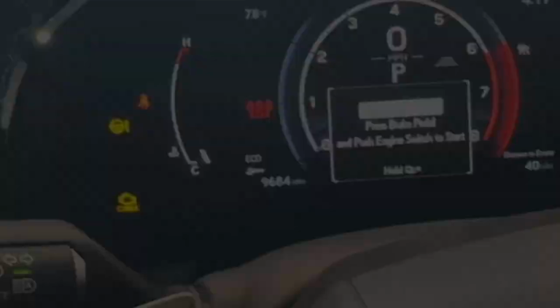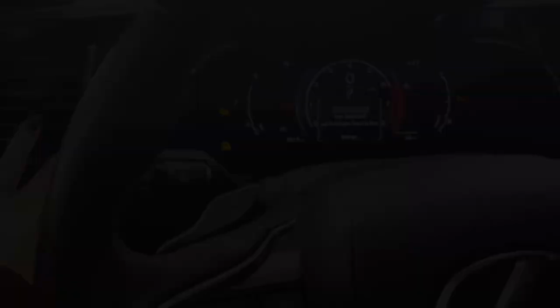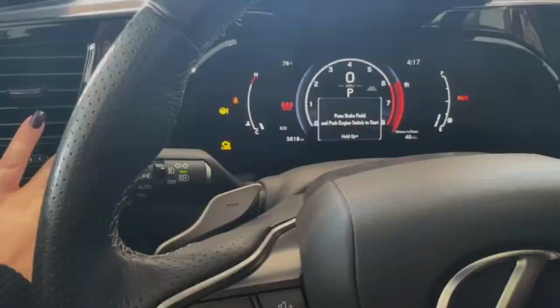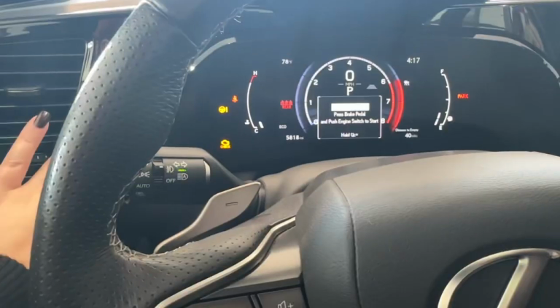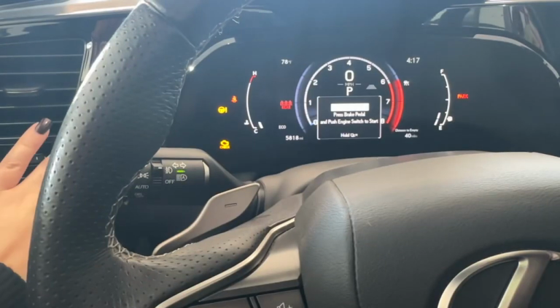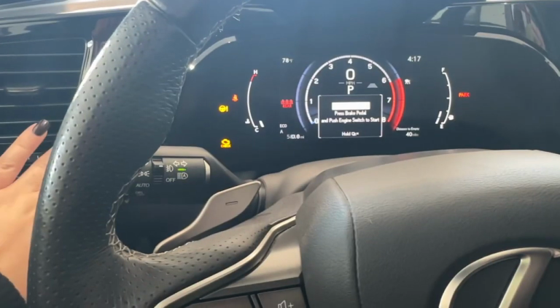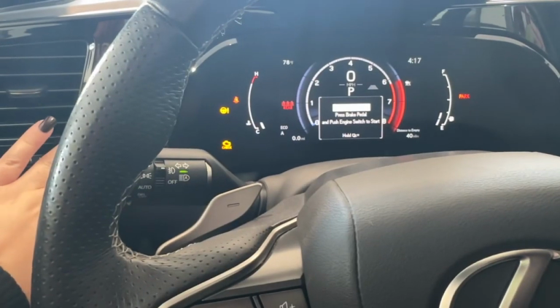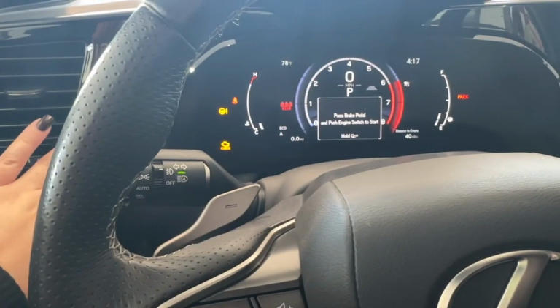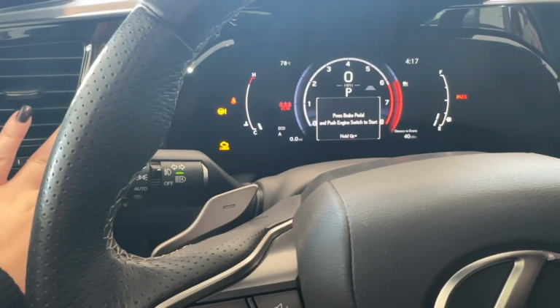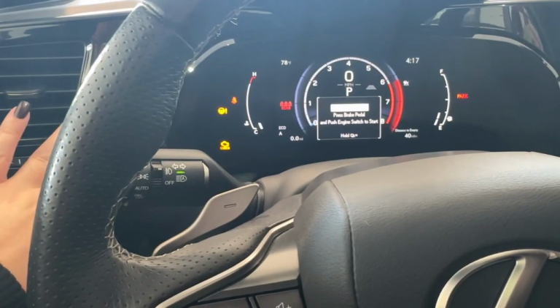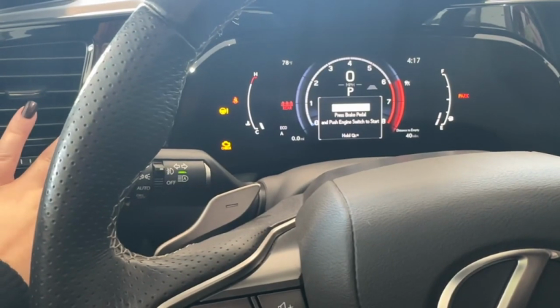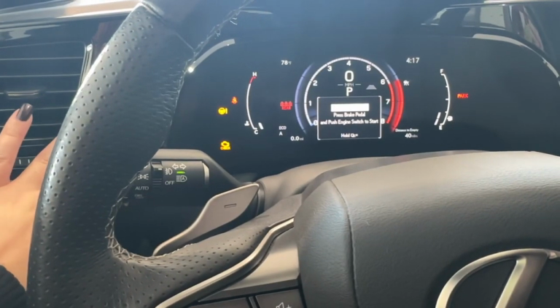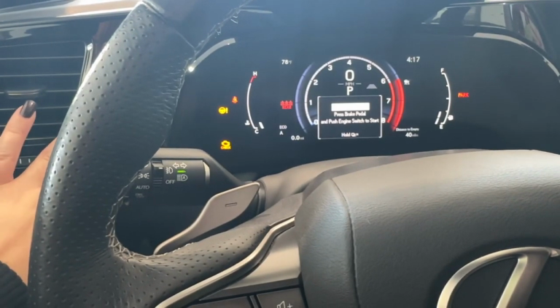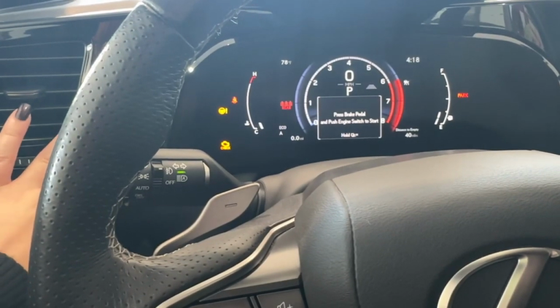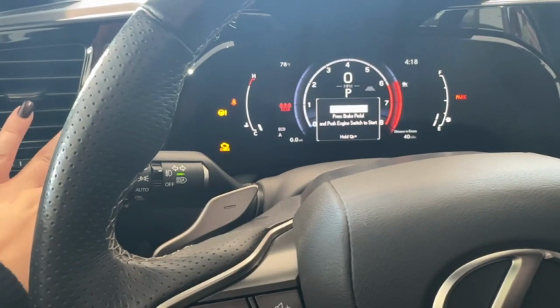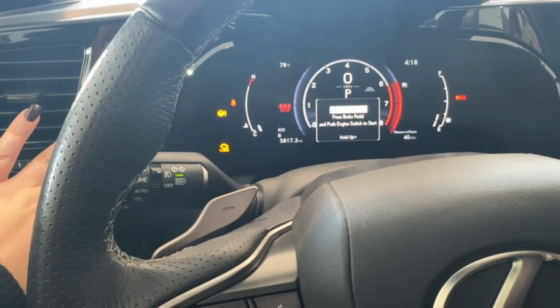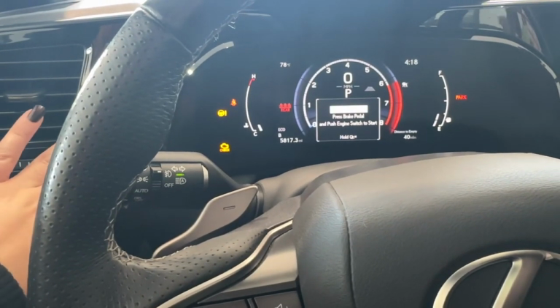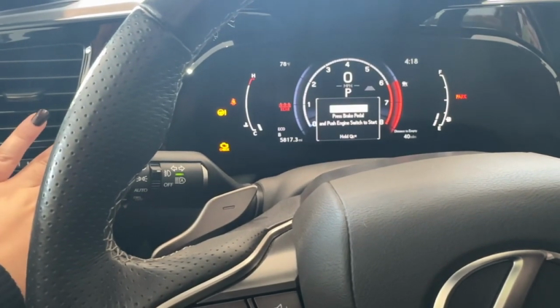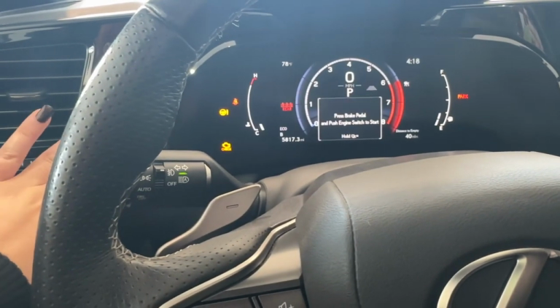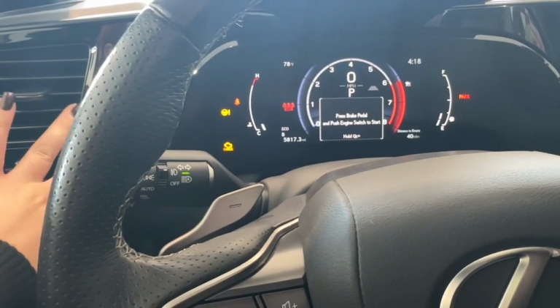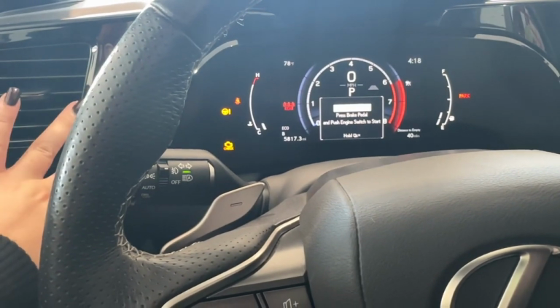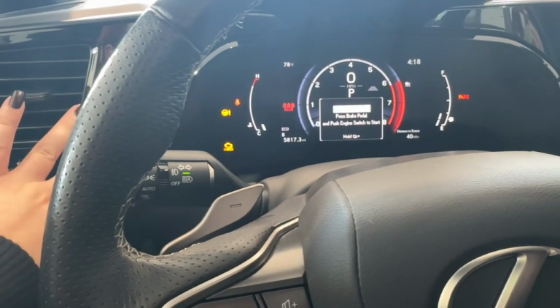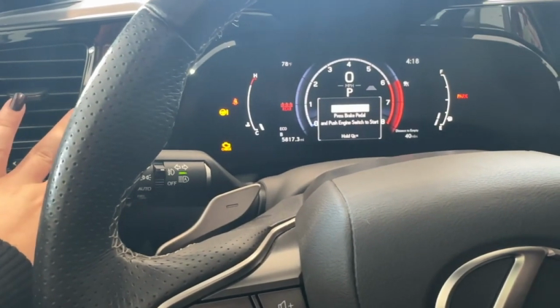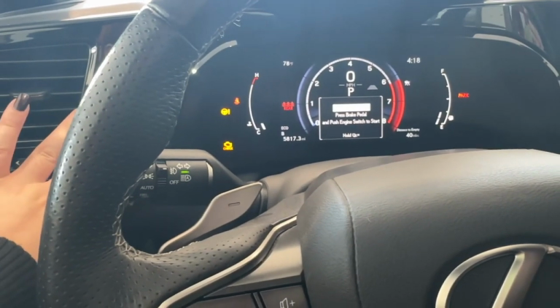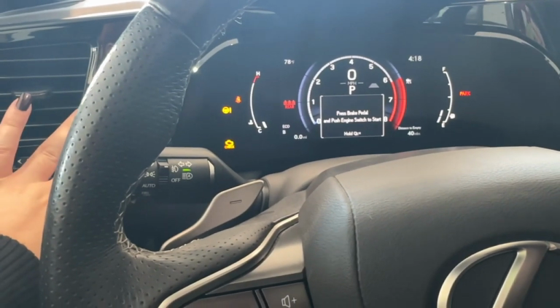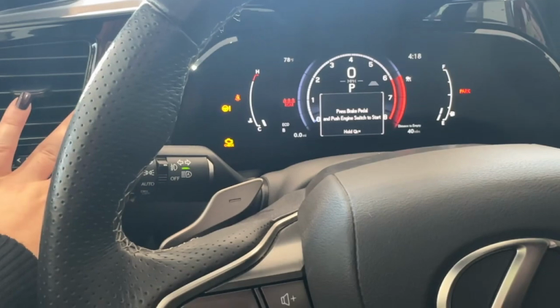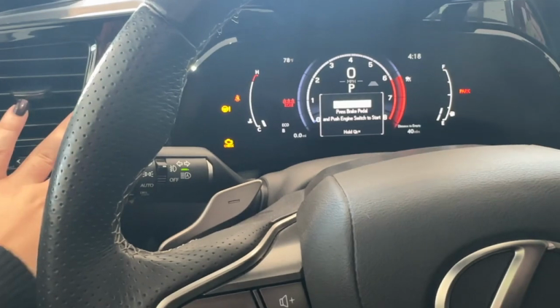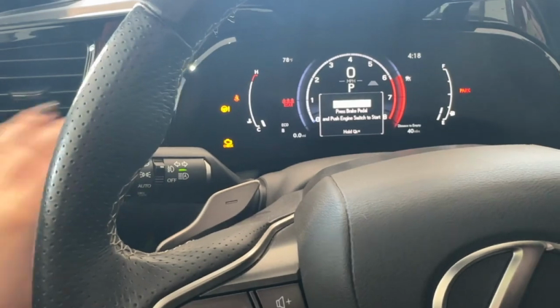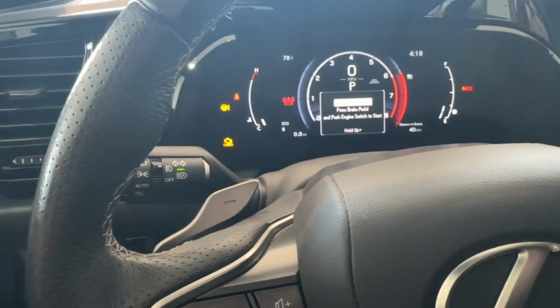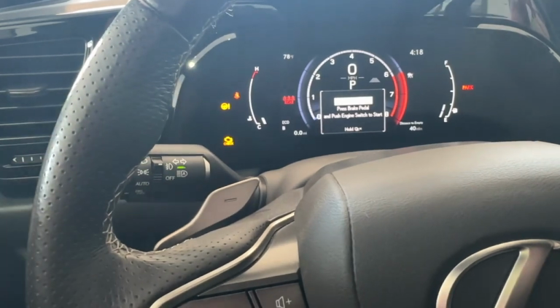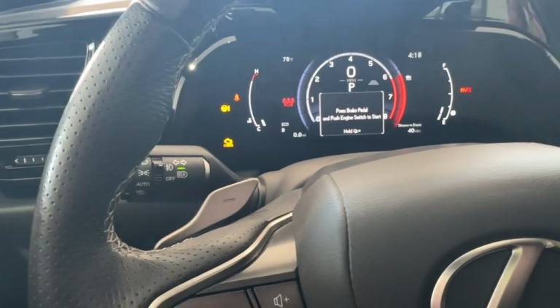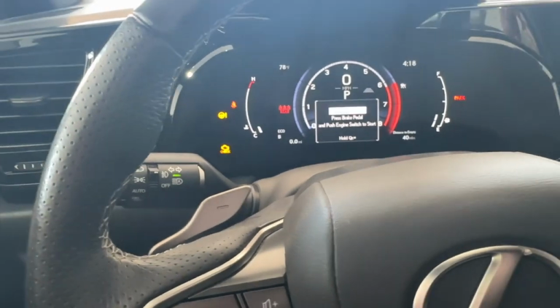If you need to clear Trip A or Trip B, you're simply going to hold the button down until that zeroes out.